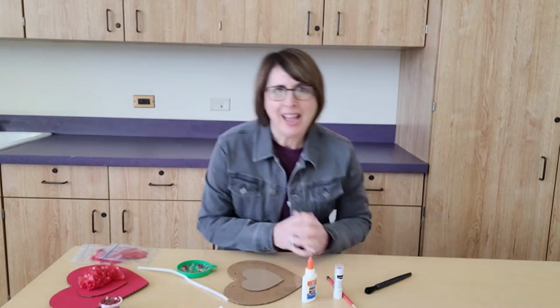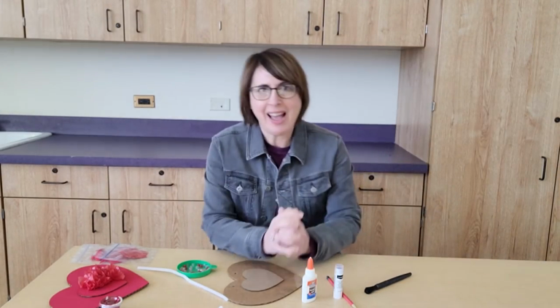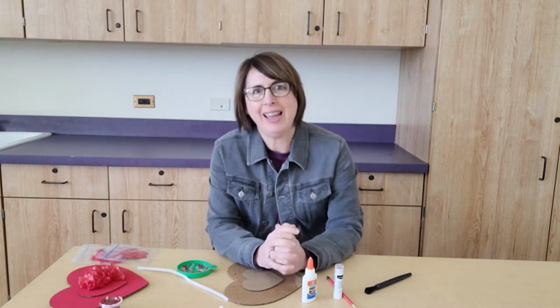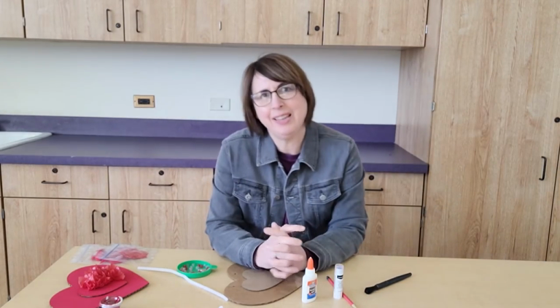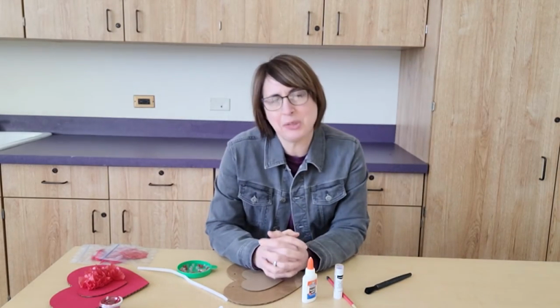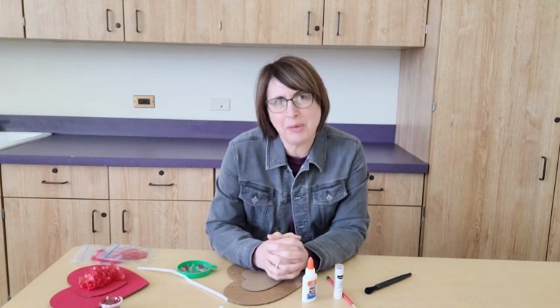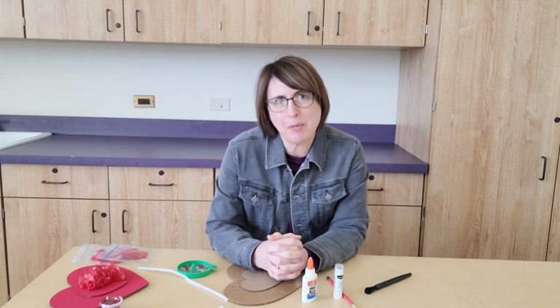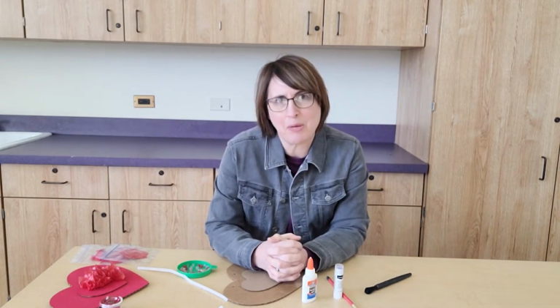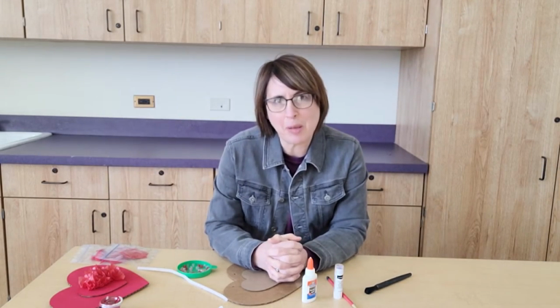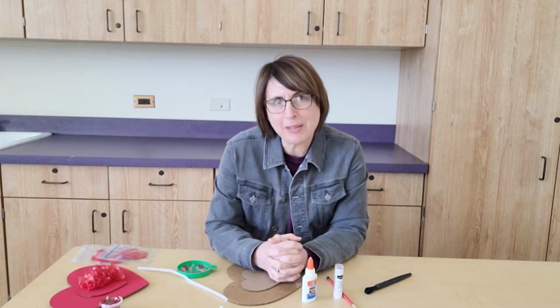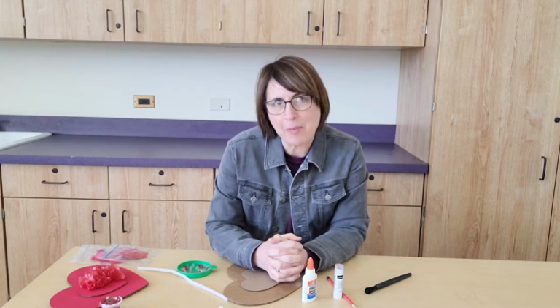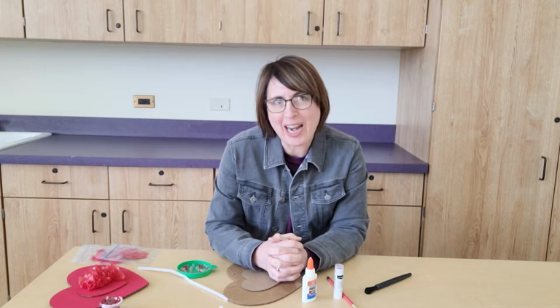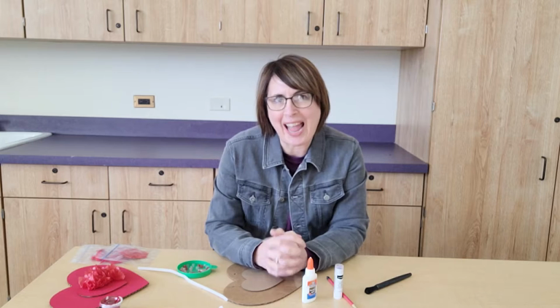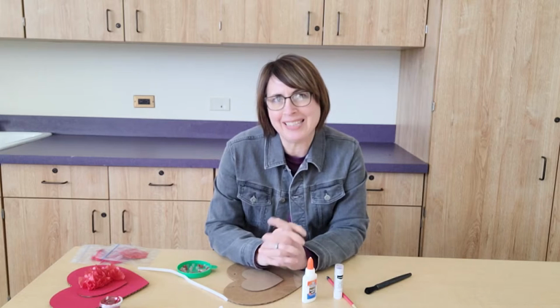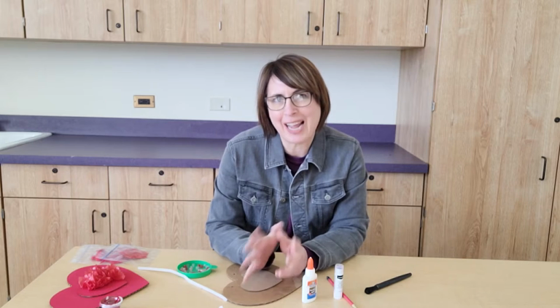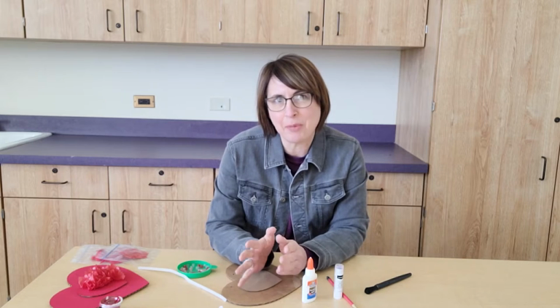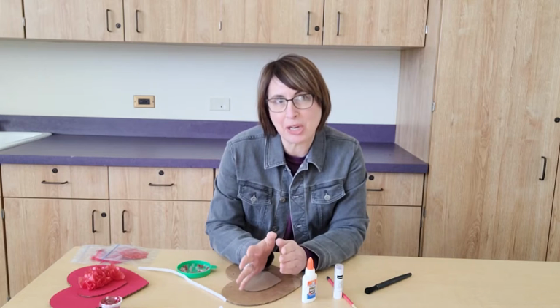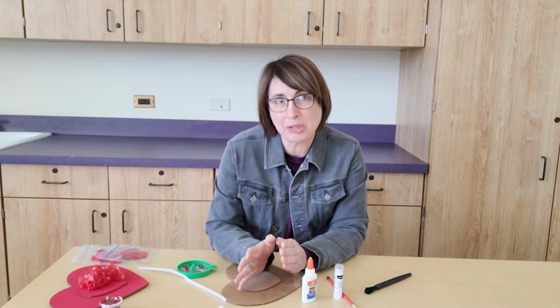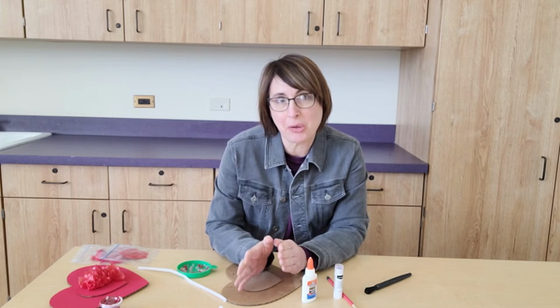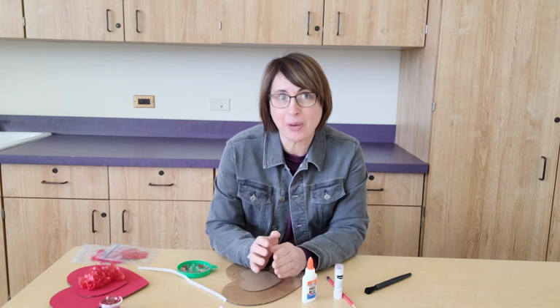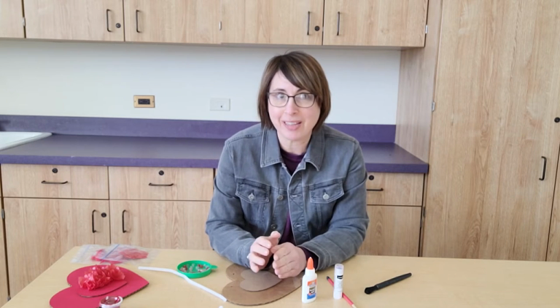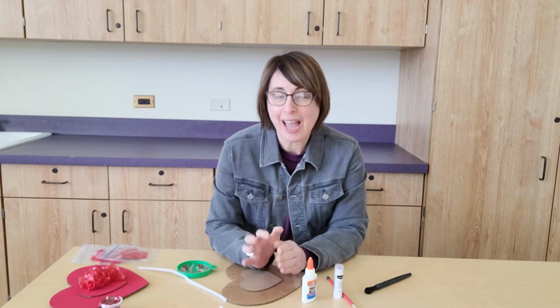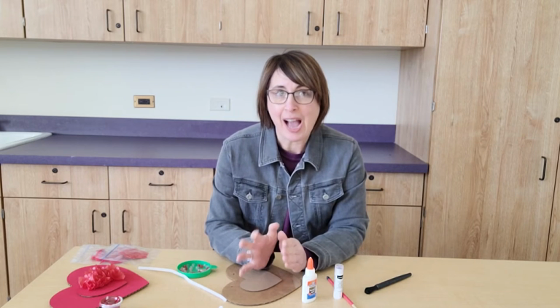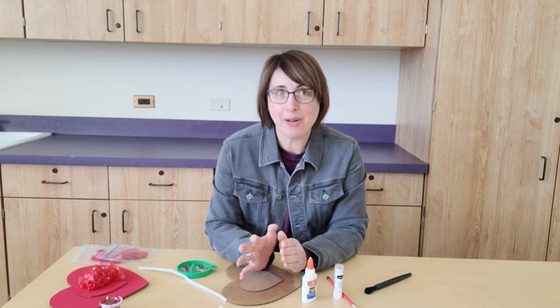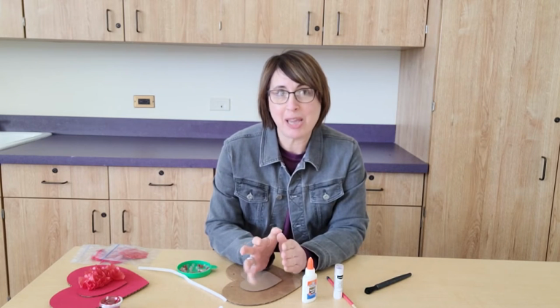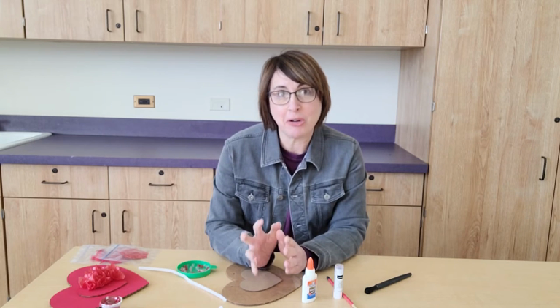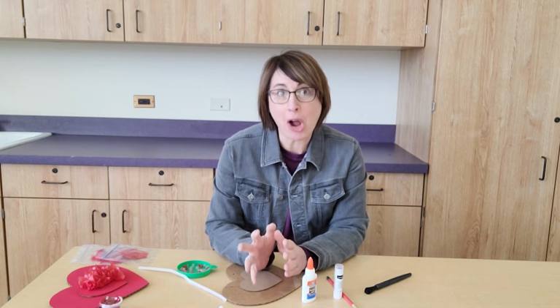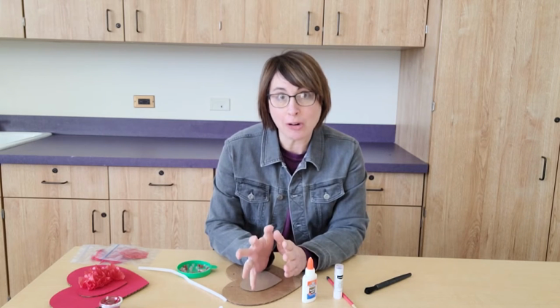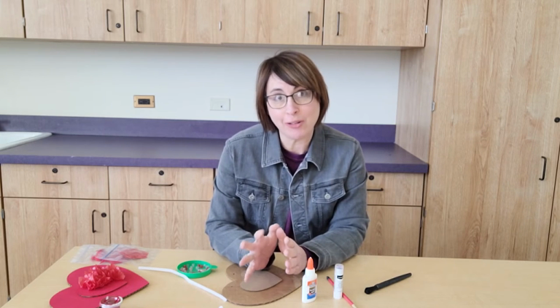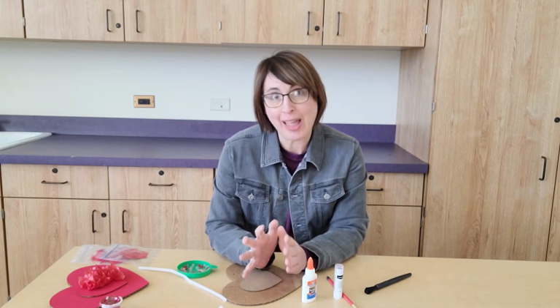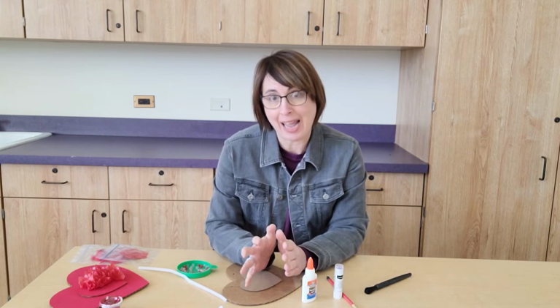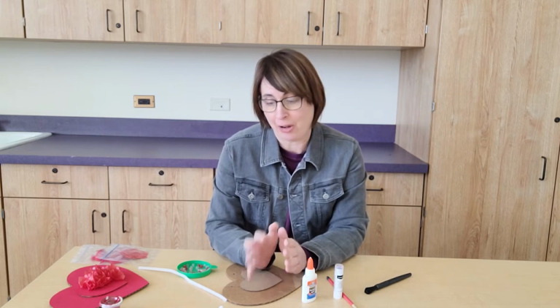Hi, it's Julie with the Byron Public Library and today I'm going to show you quickly how to make your heart full hanger.